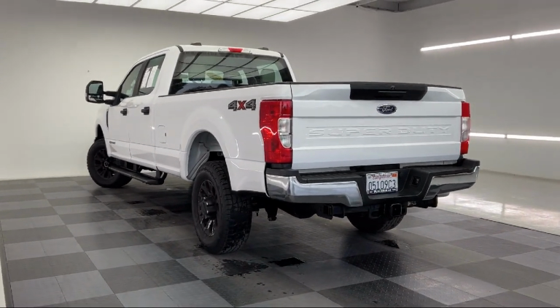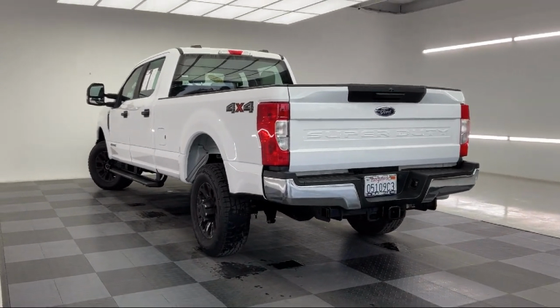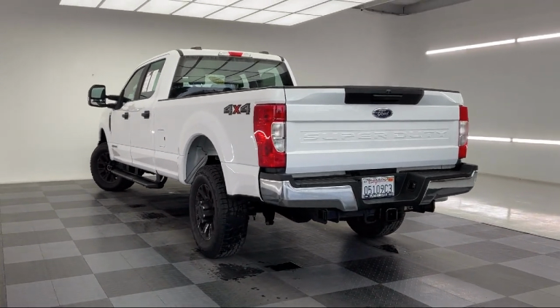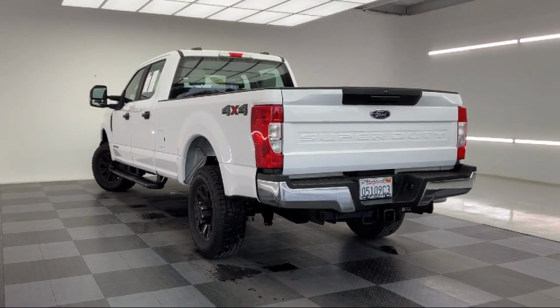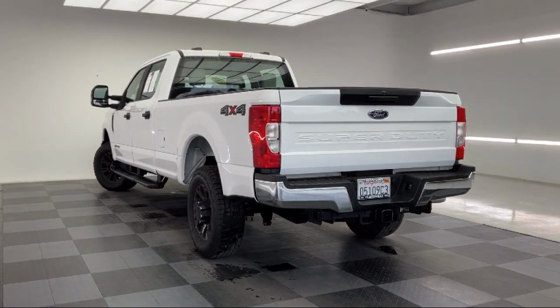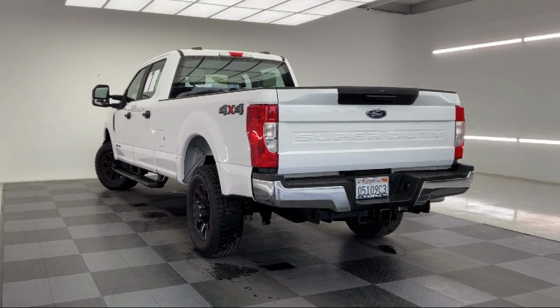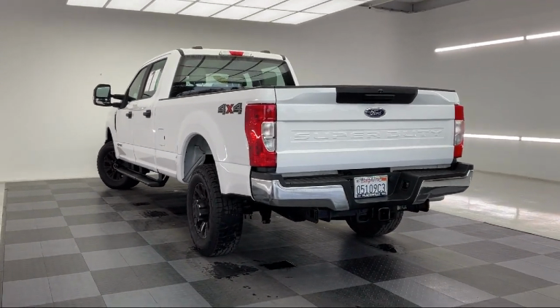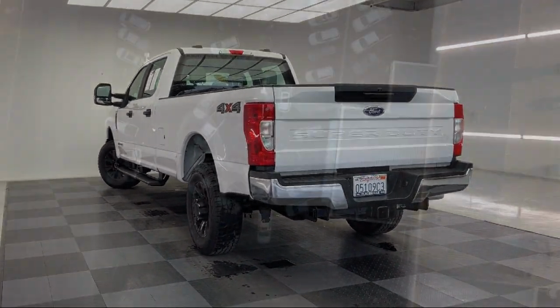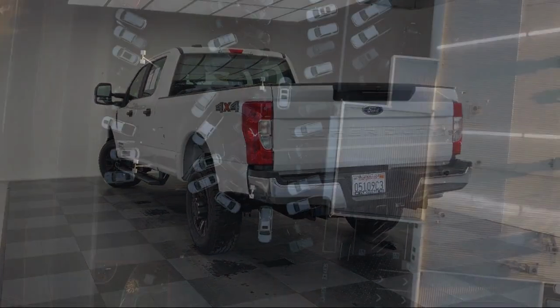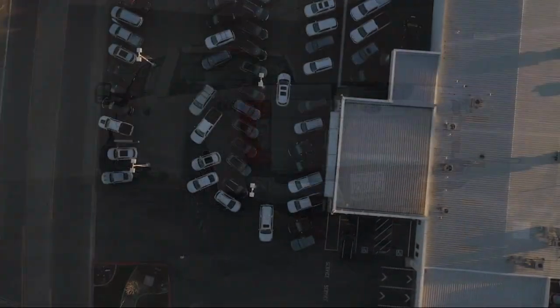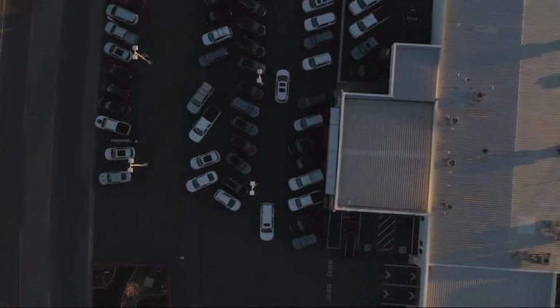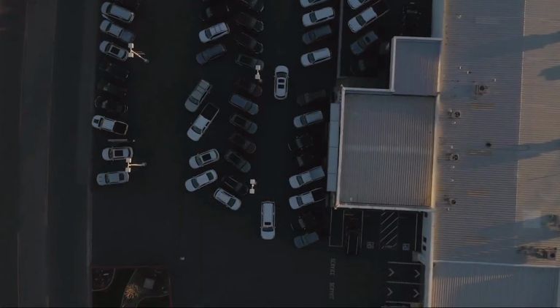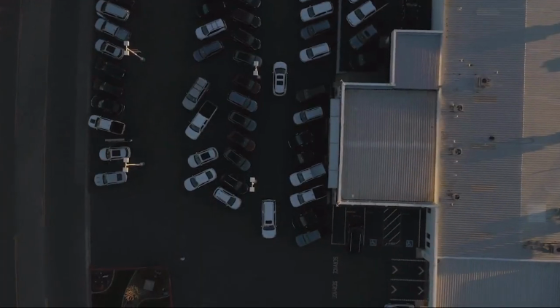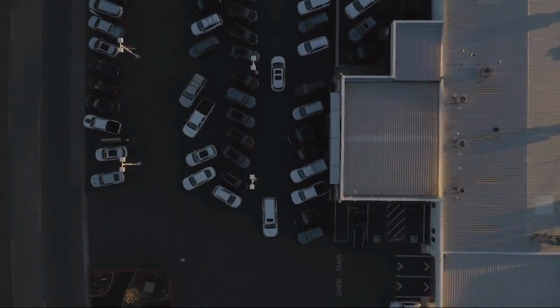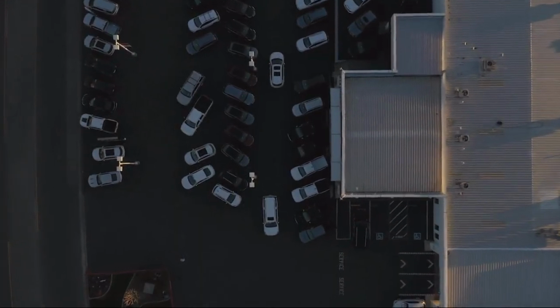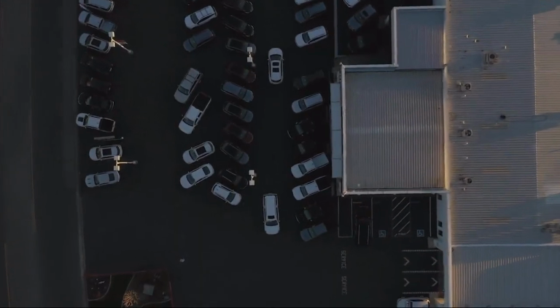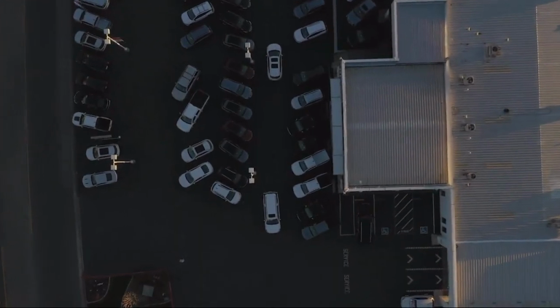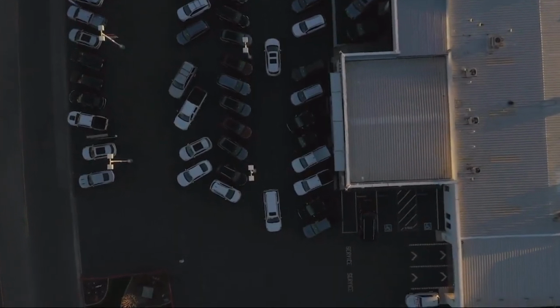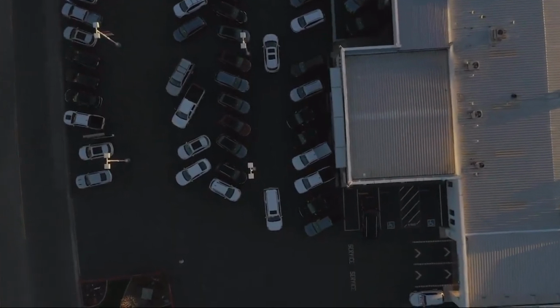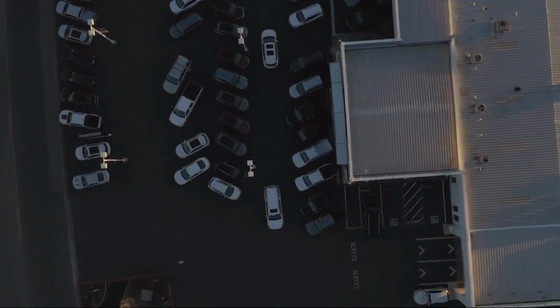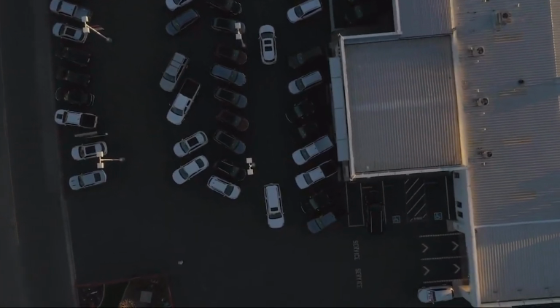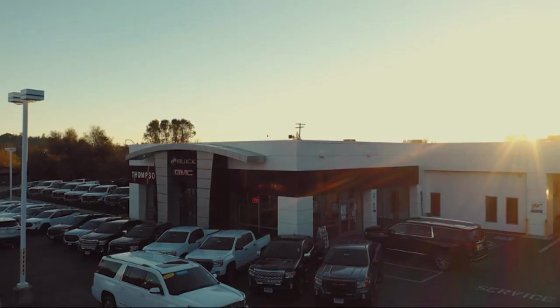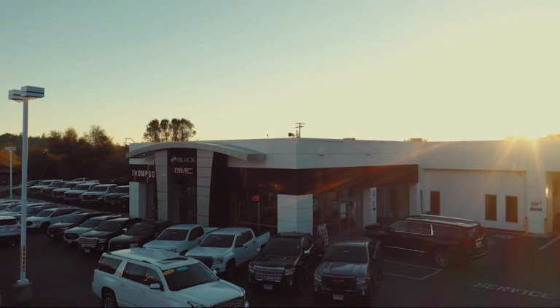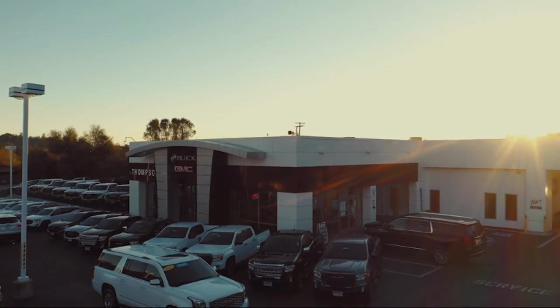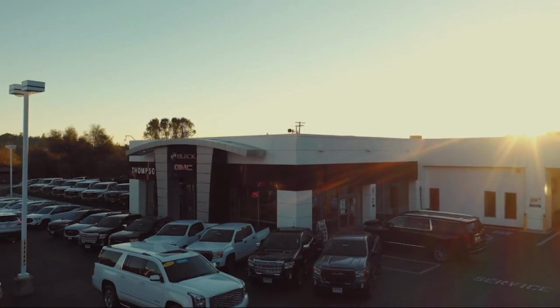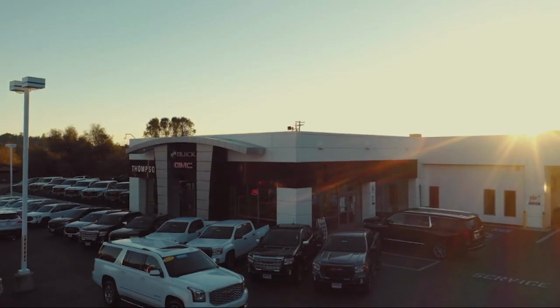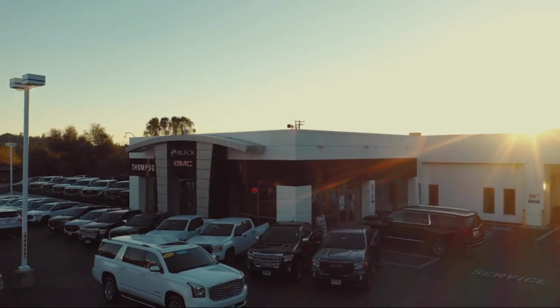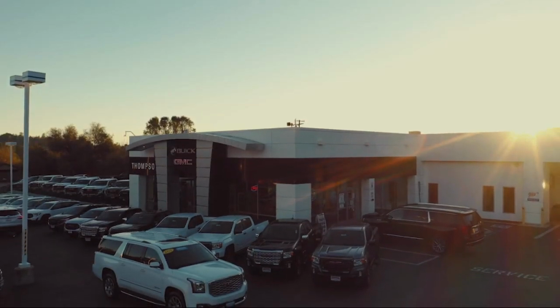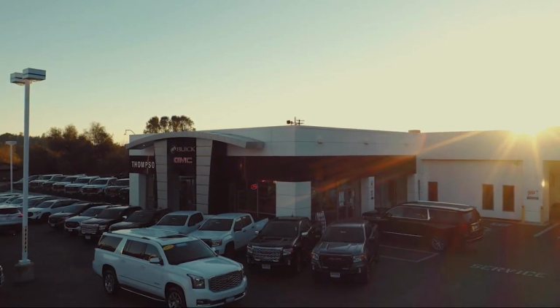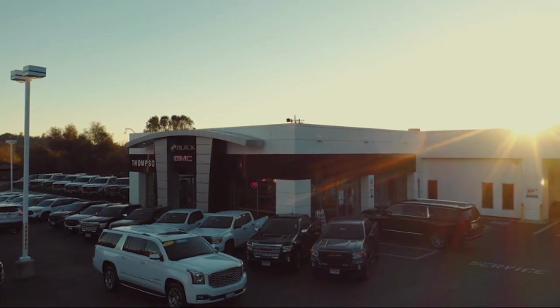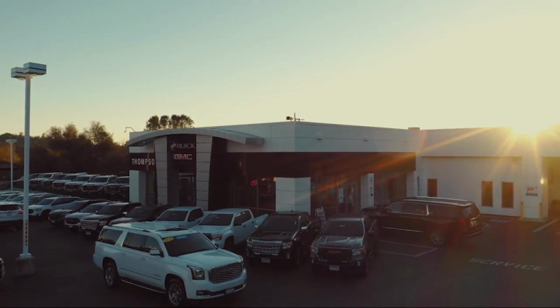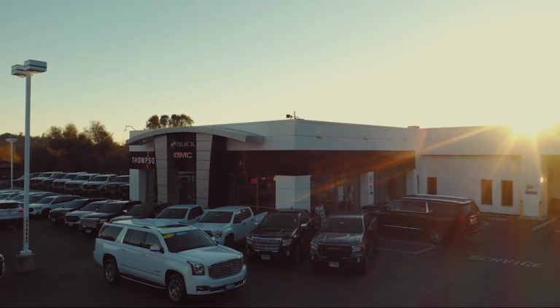So give us a chance to be part of your family today, and come visit us here at Thomson's Buick GMC.